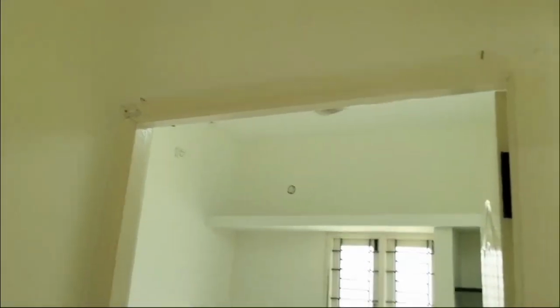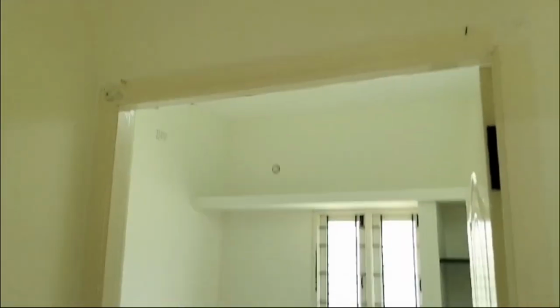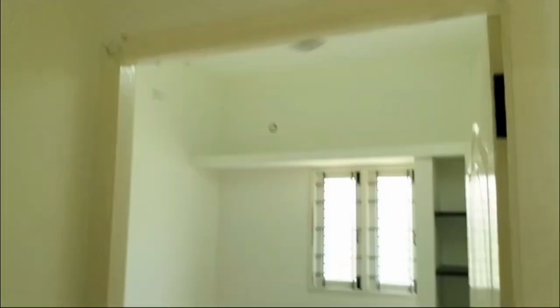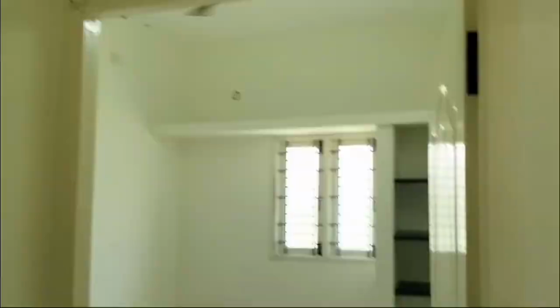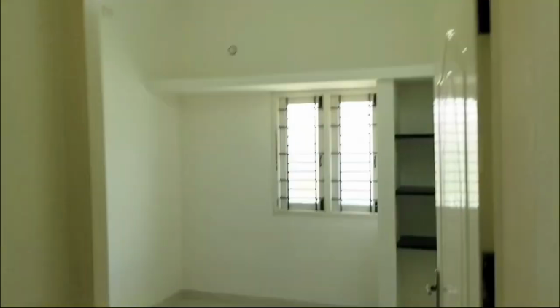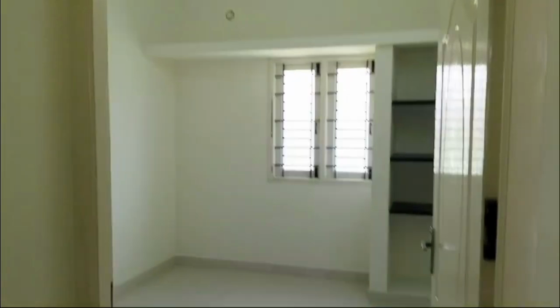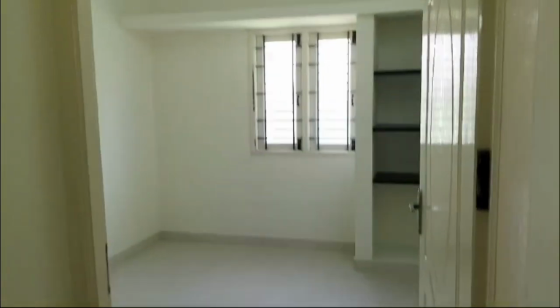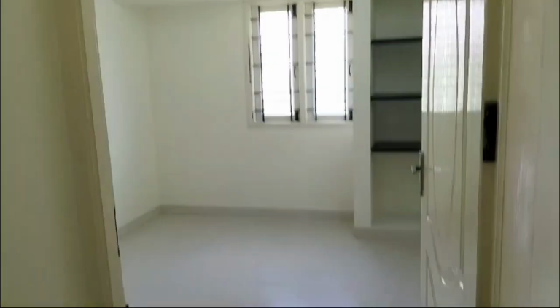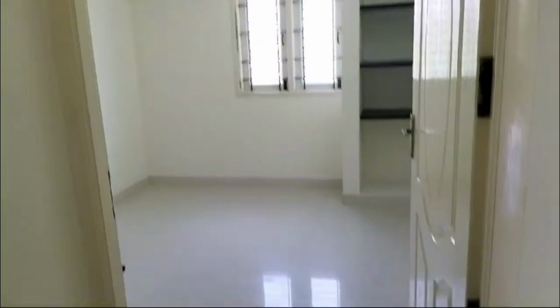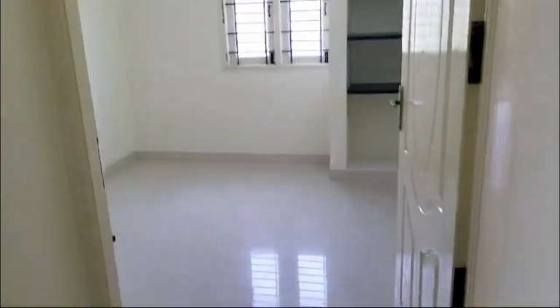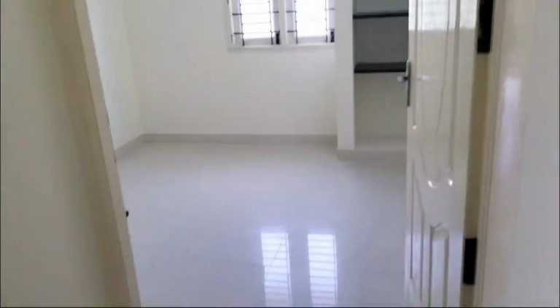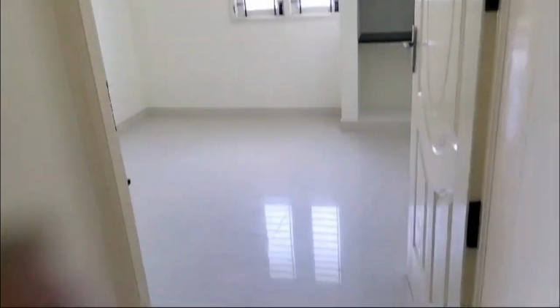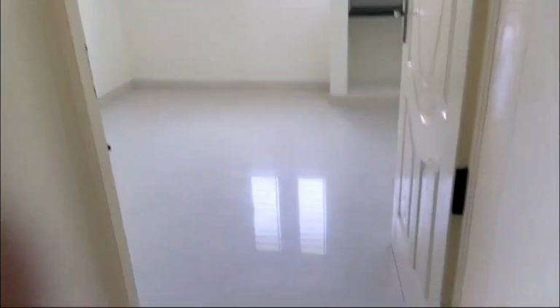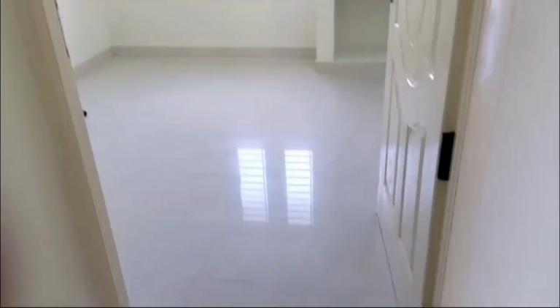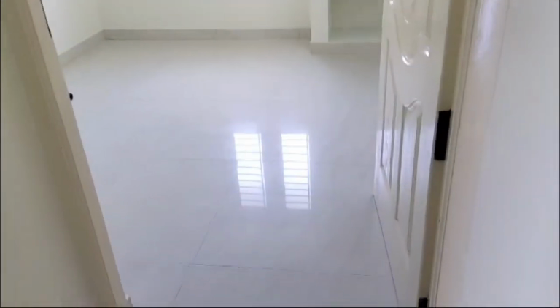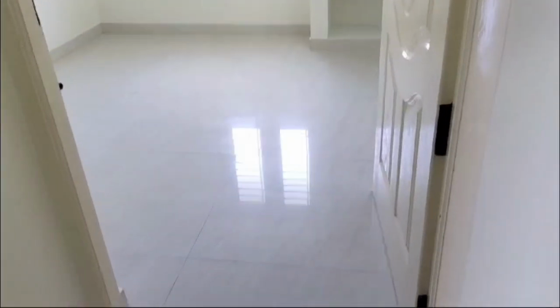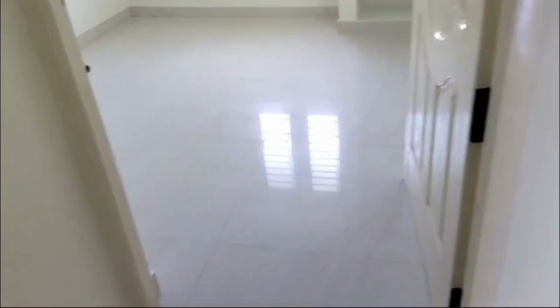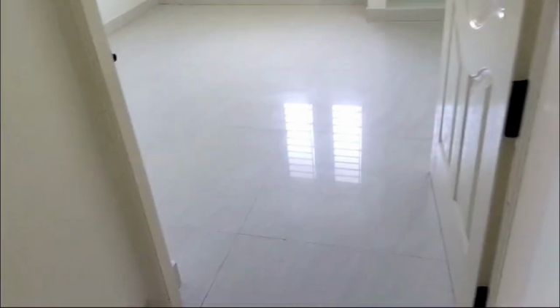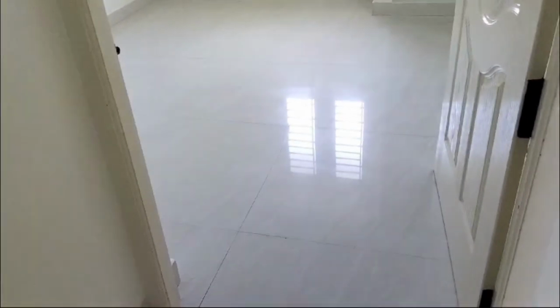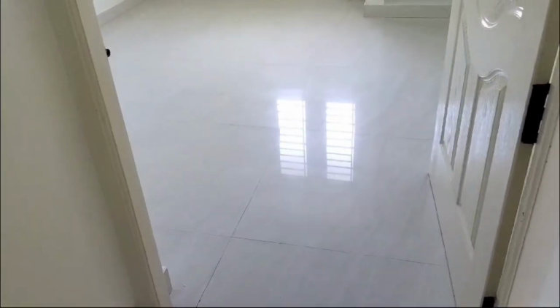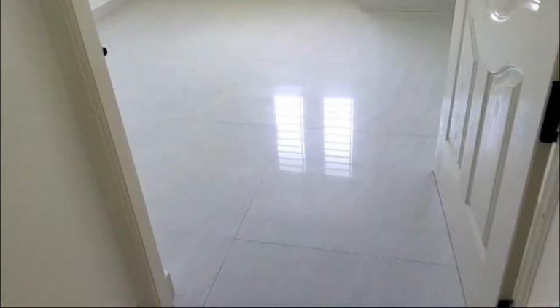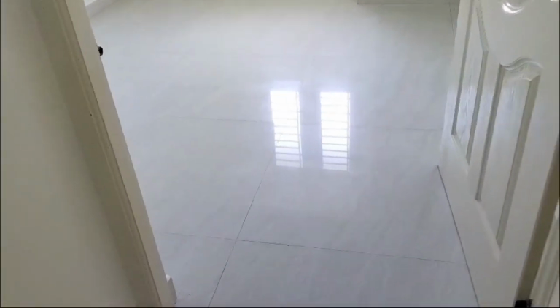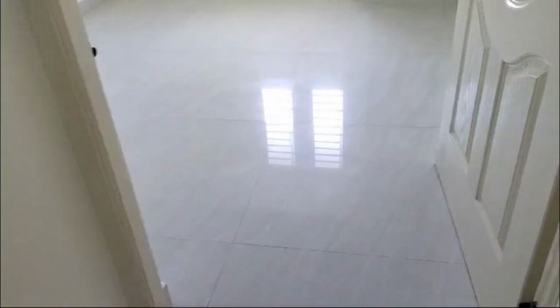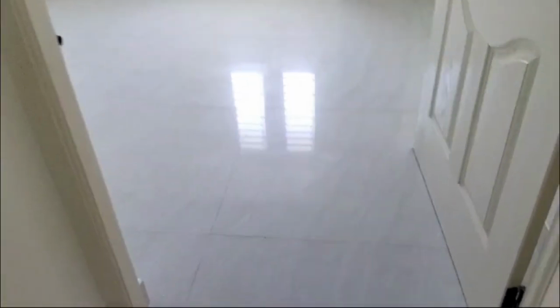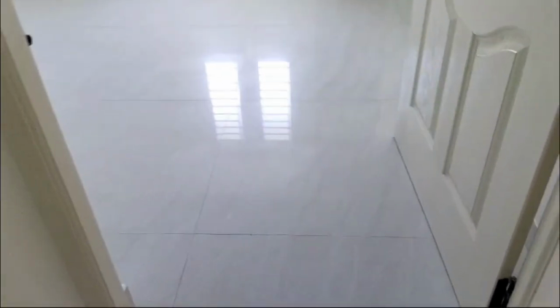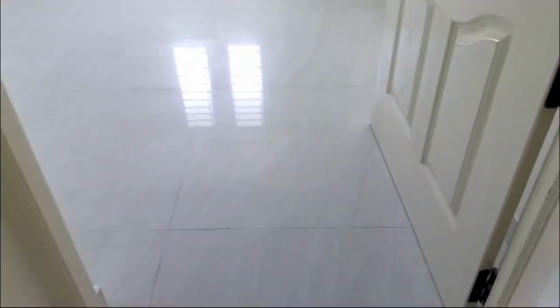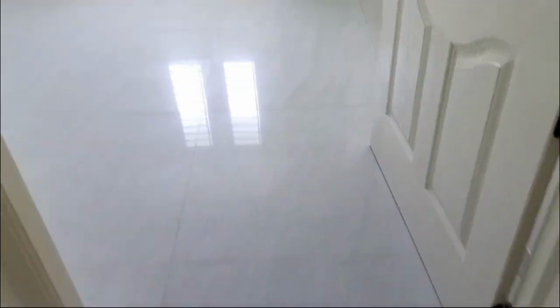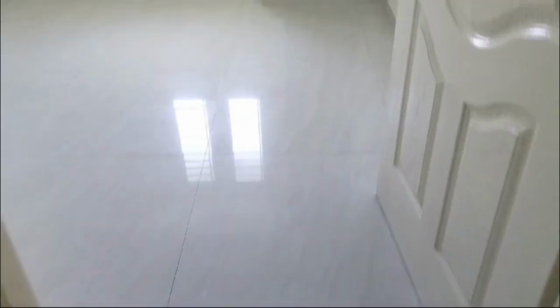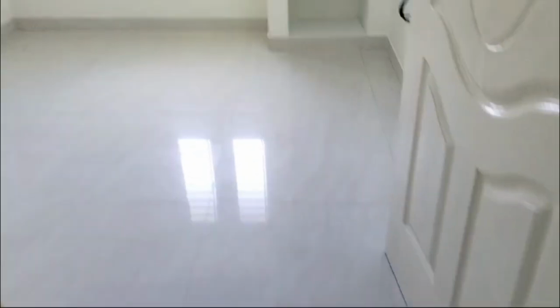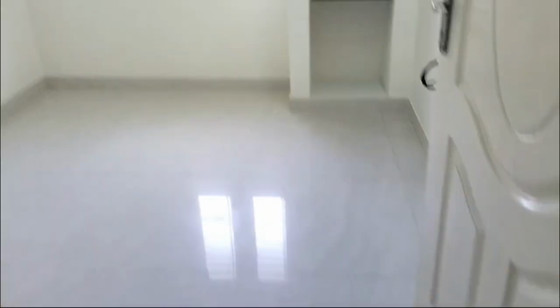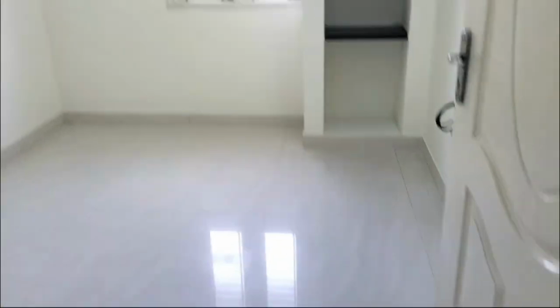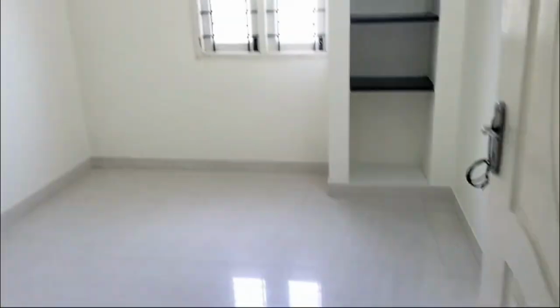This is the second bedroom. There is a shelf on the left side.